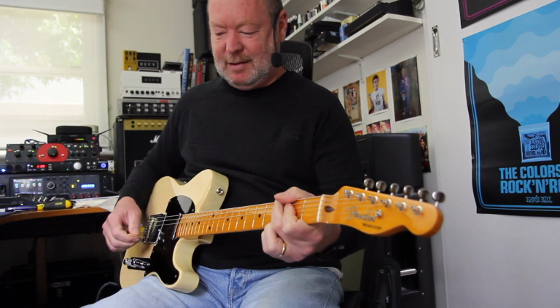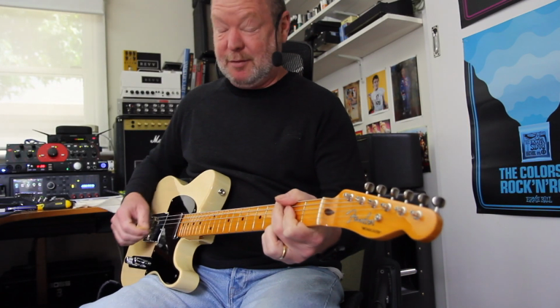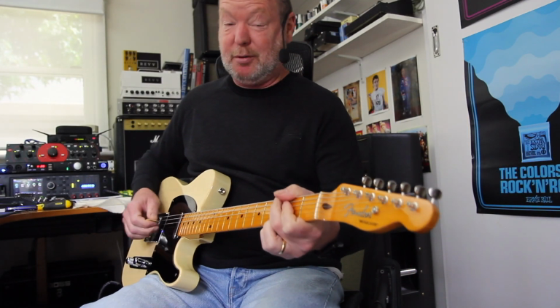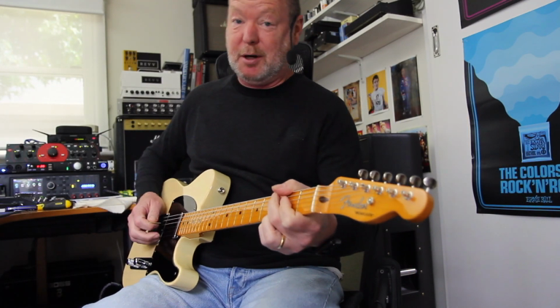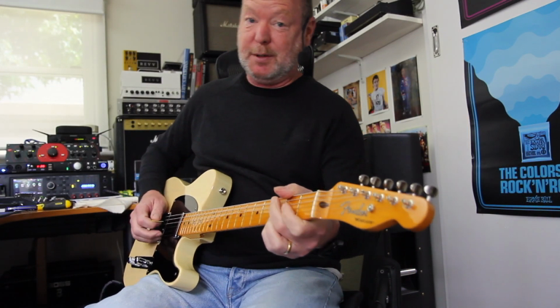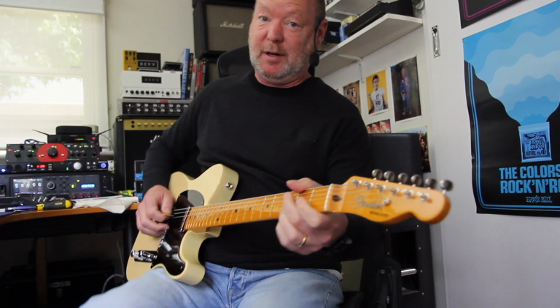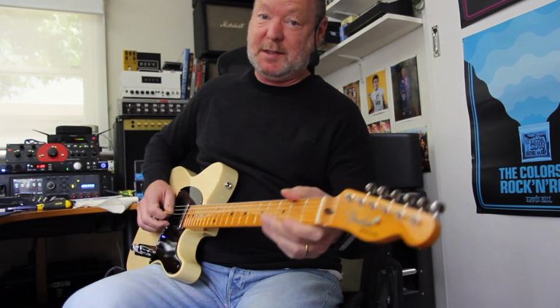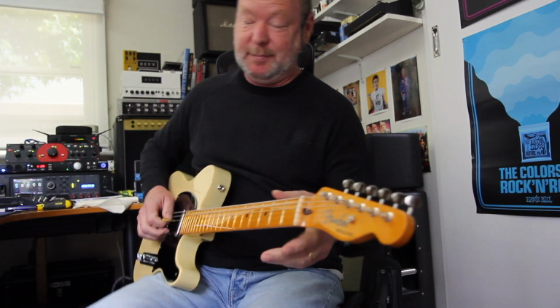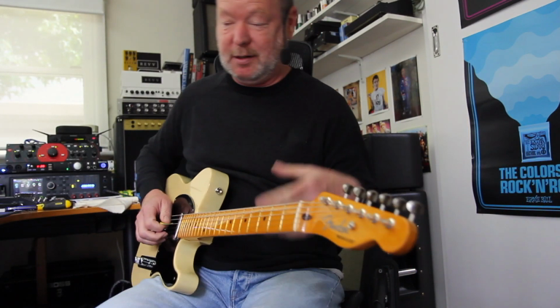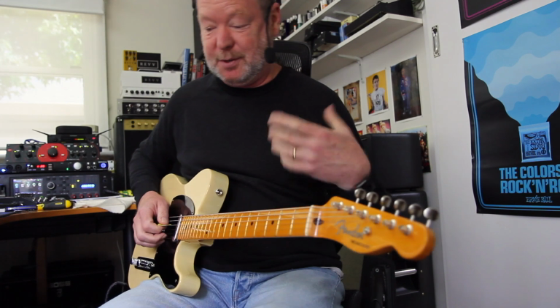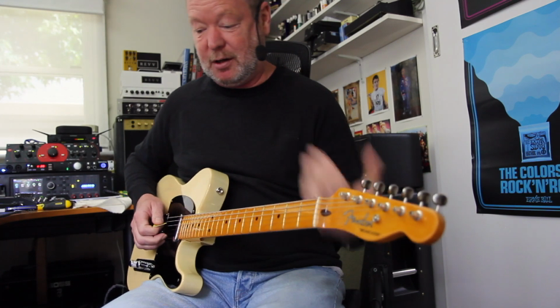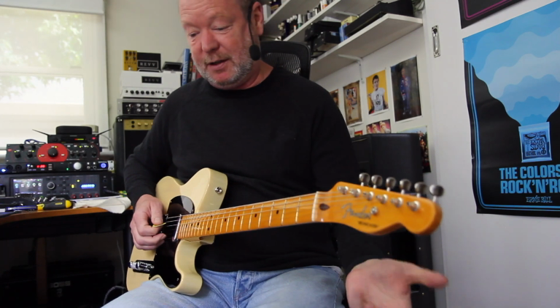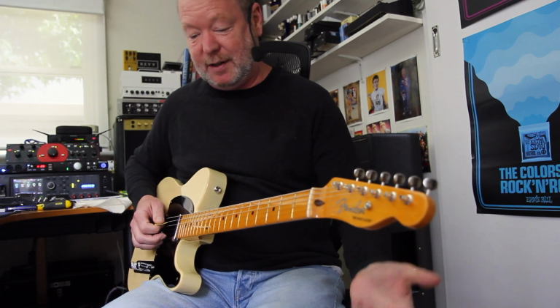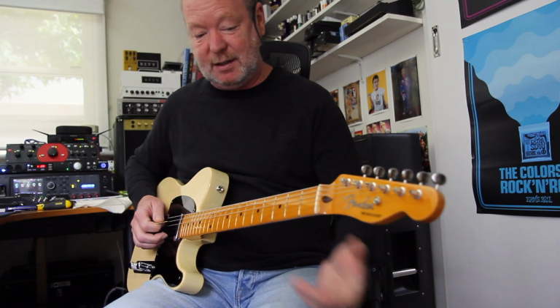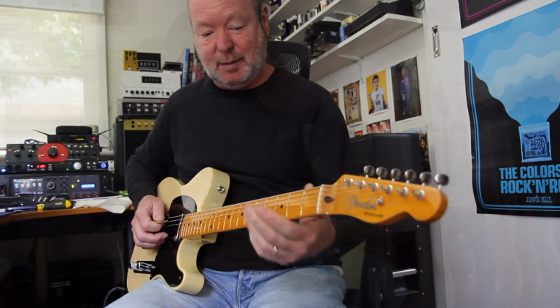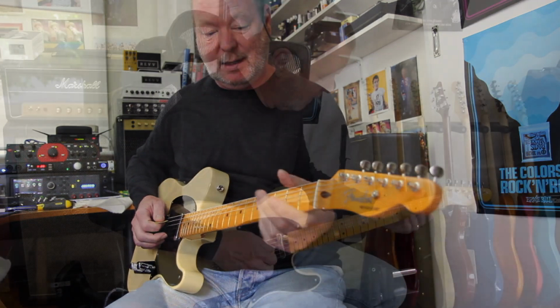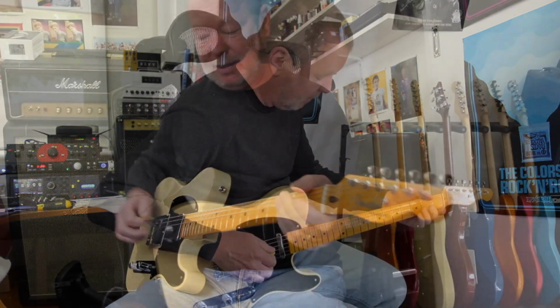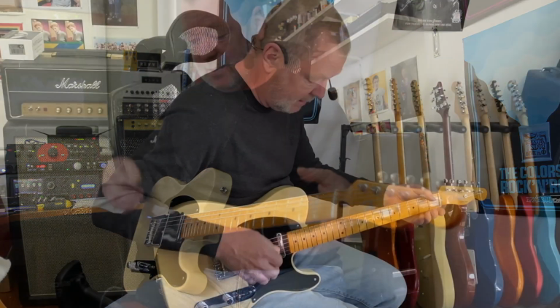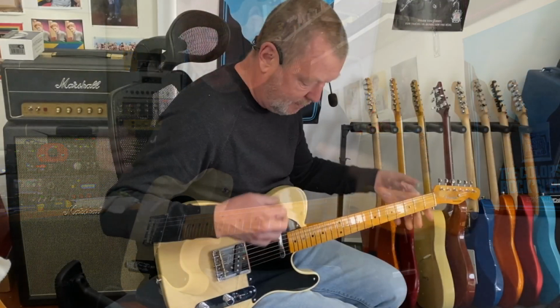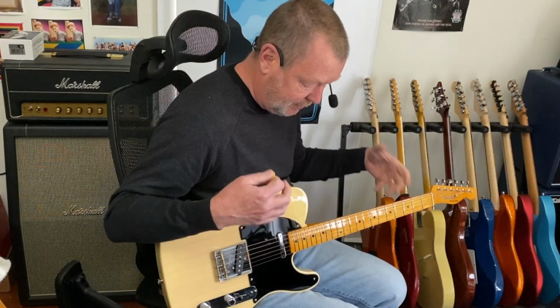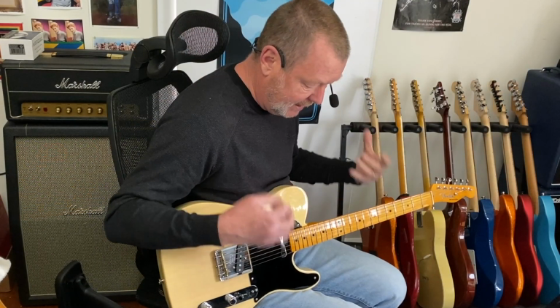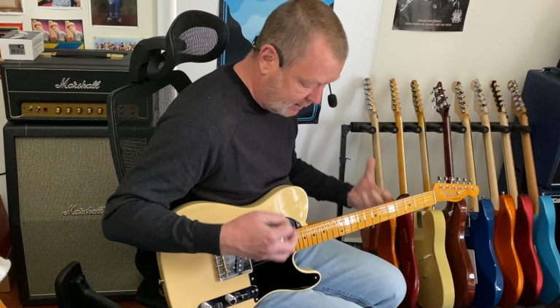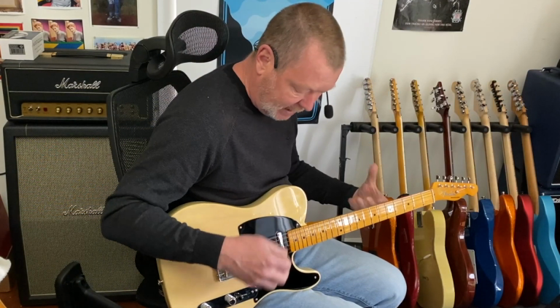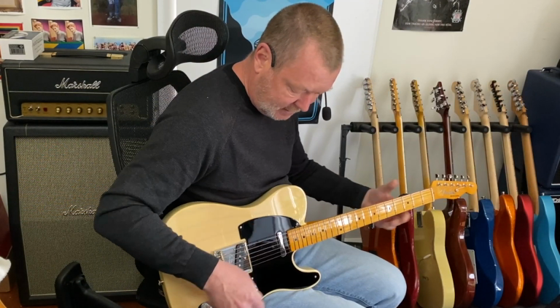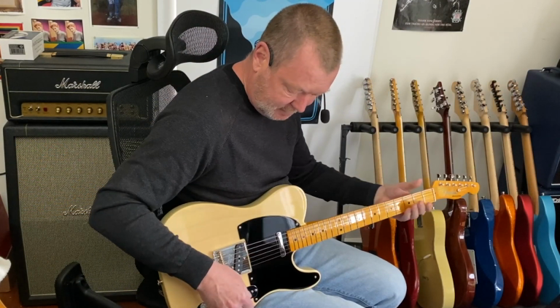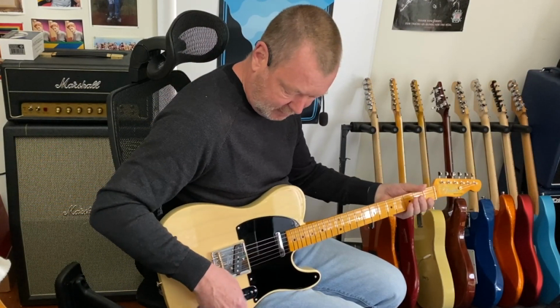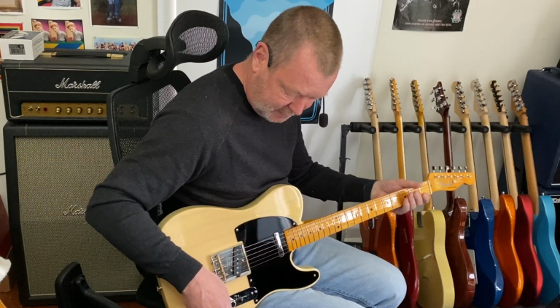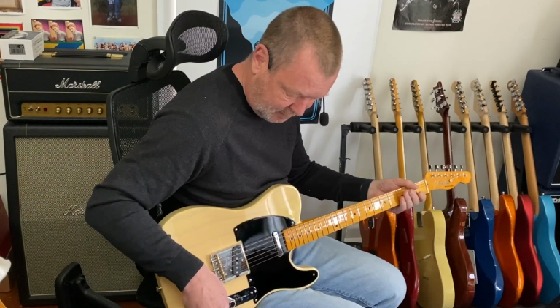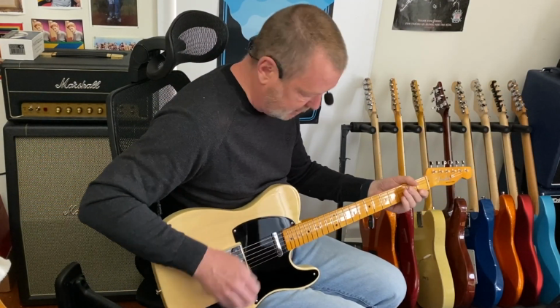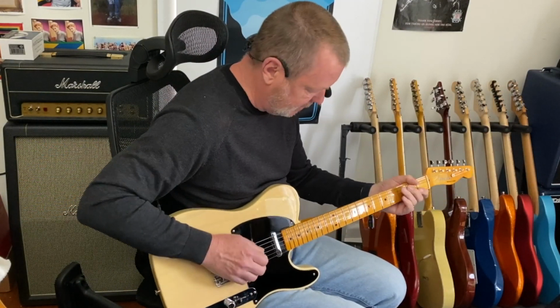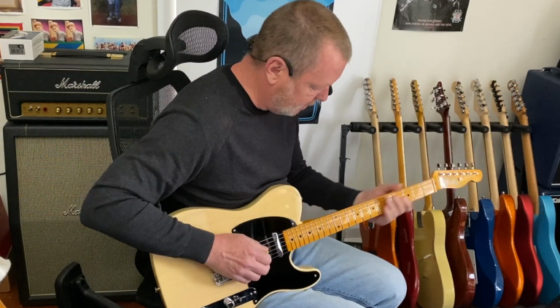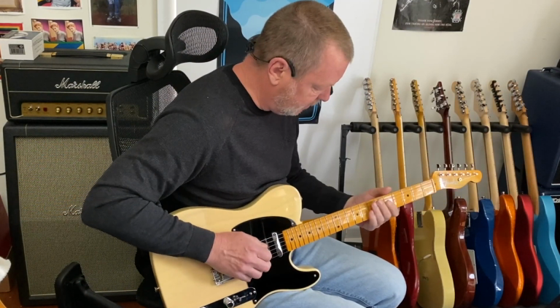And through a rotary device — I know I'm showing off the effects a little bit here — but these guitars lend themselves so much to this kind of thing.